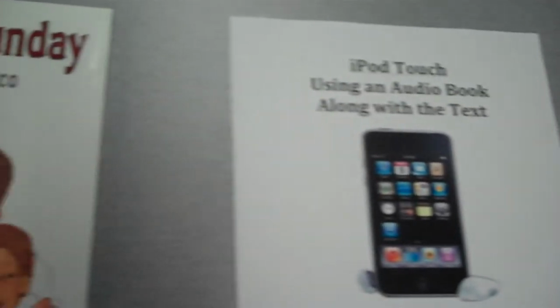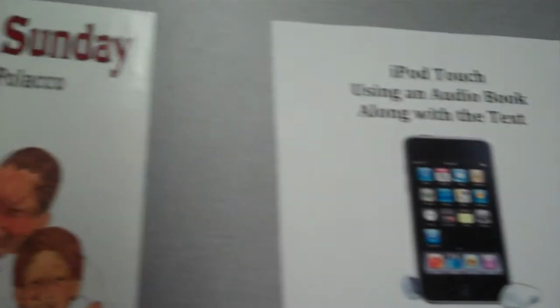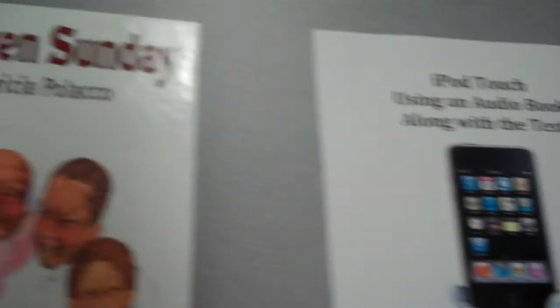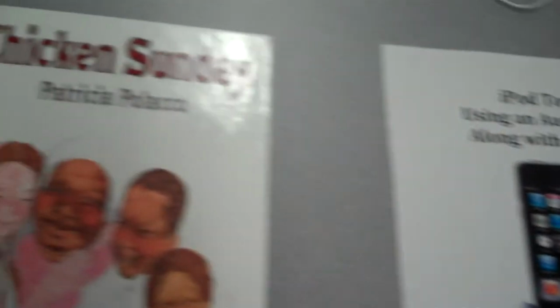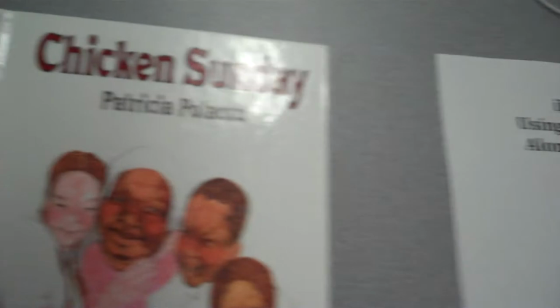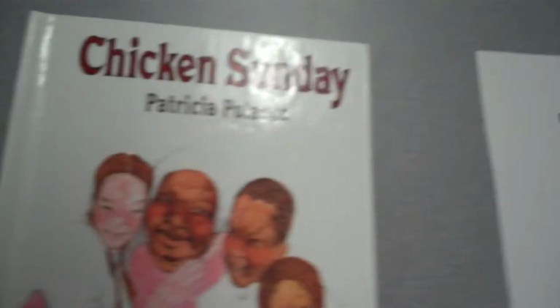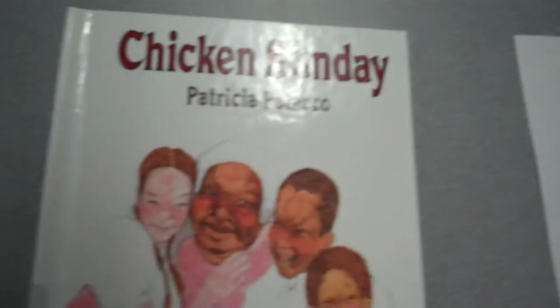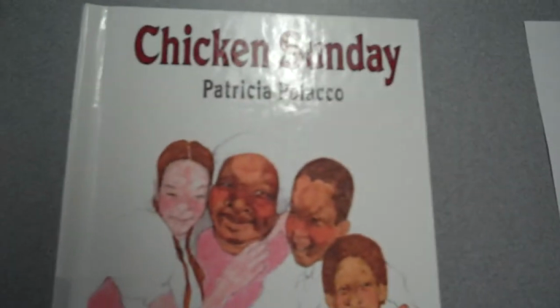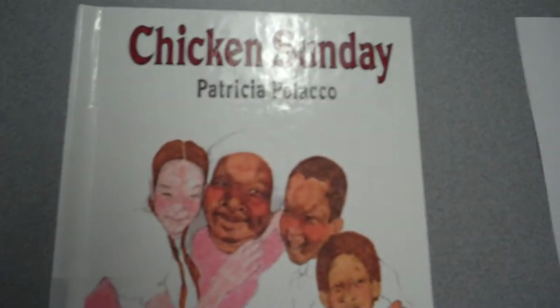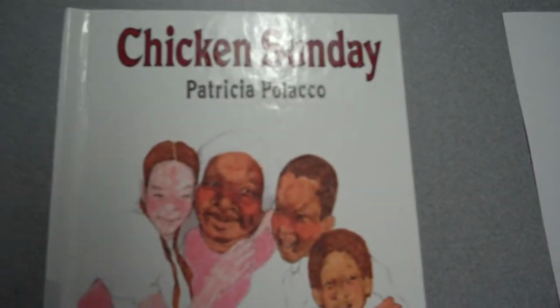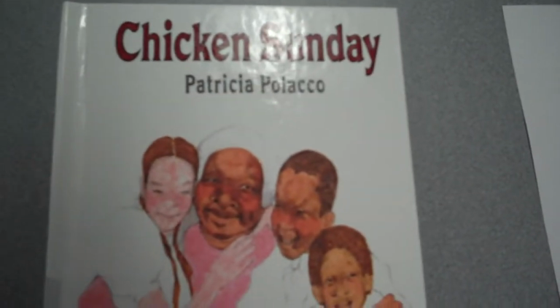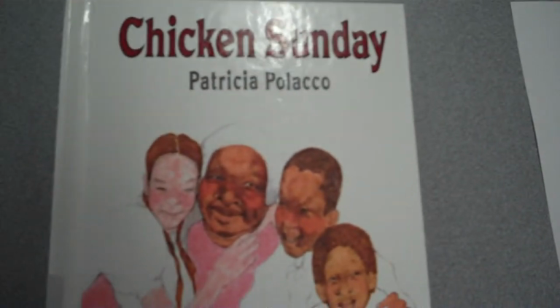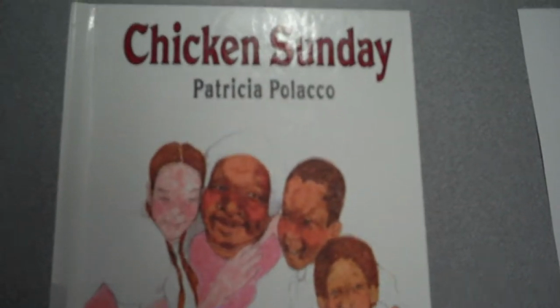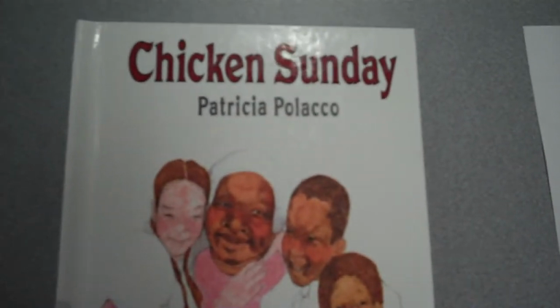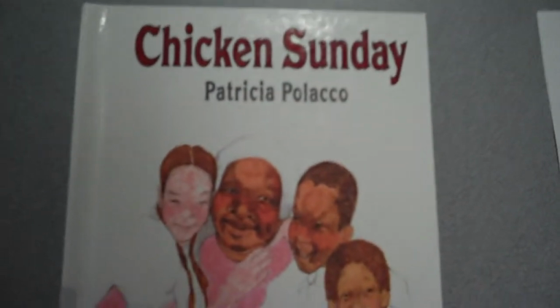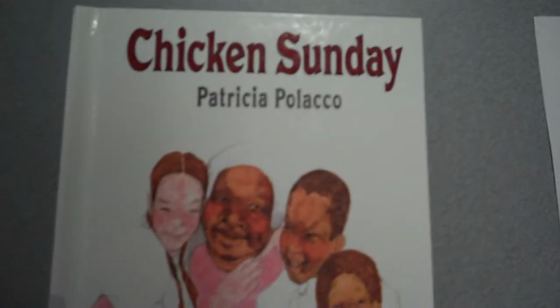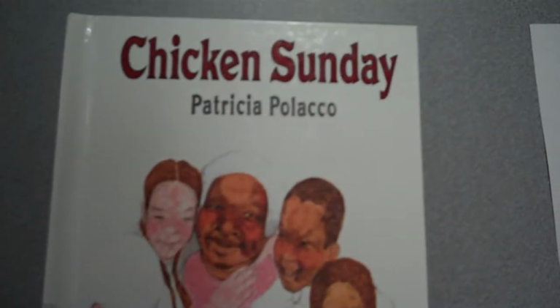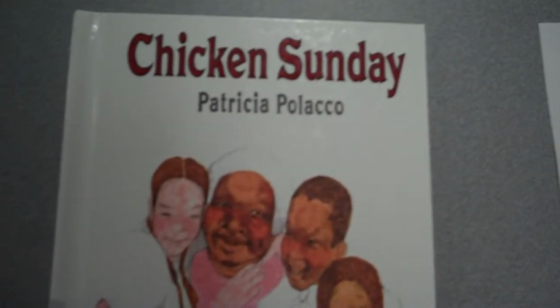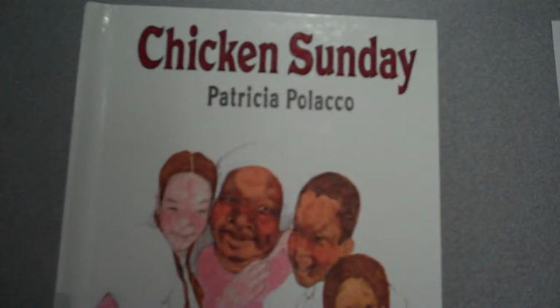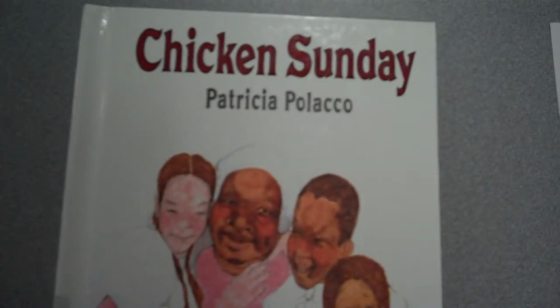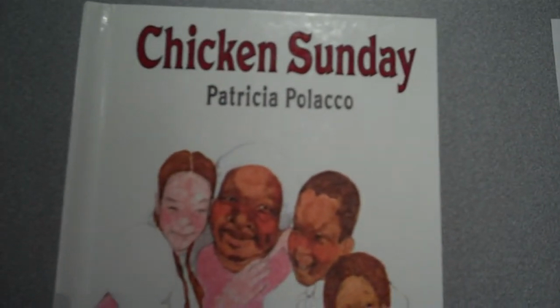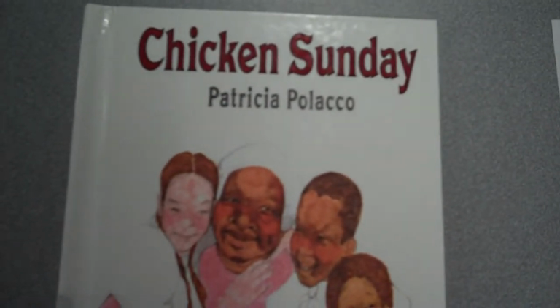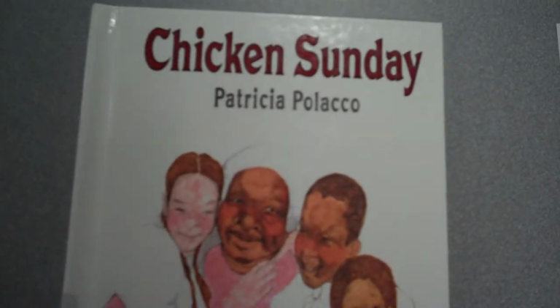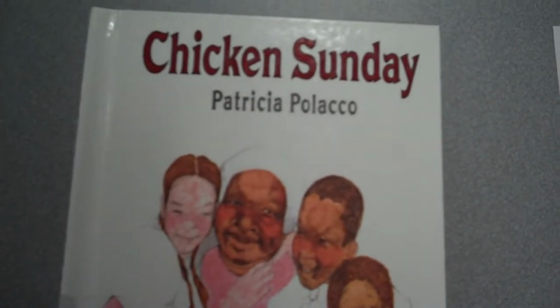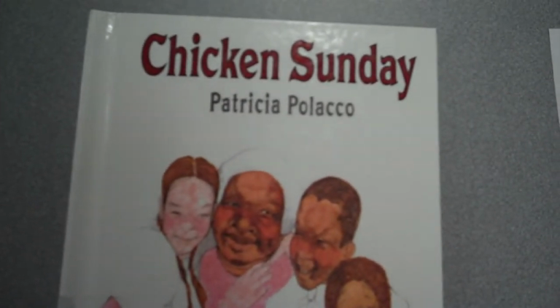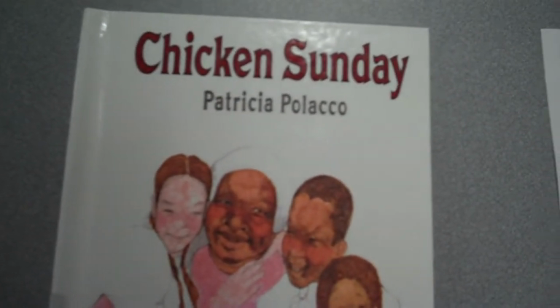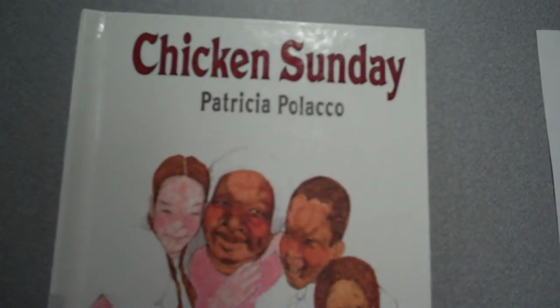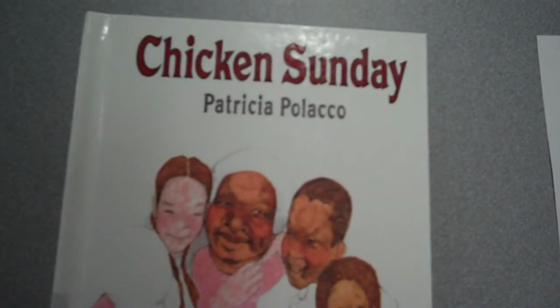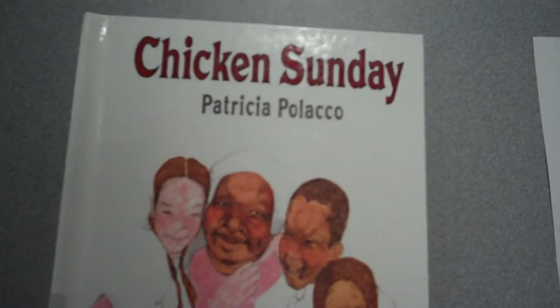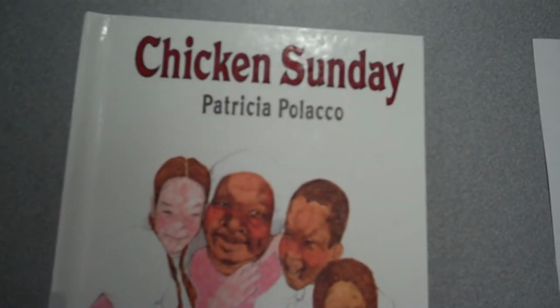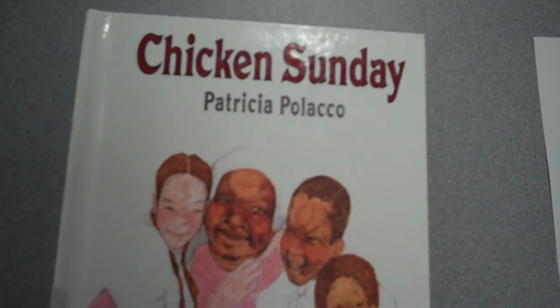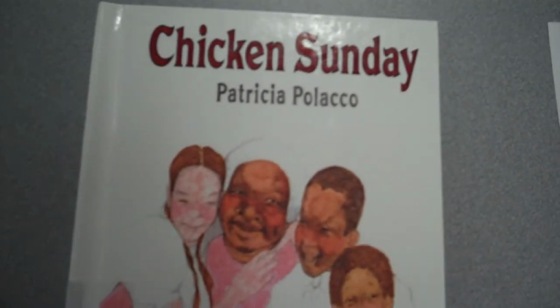We're going to read along in the book because Patricia Polacco has some fabulous illustrations and we wouldn't want to miss them.